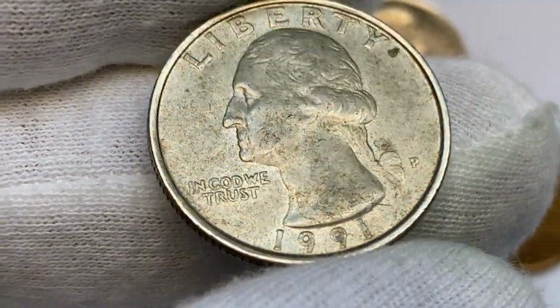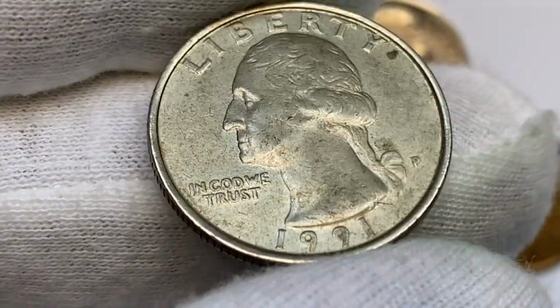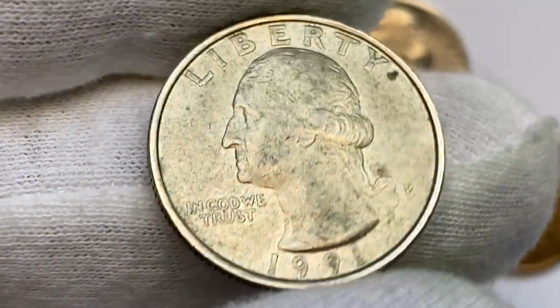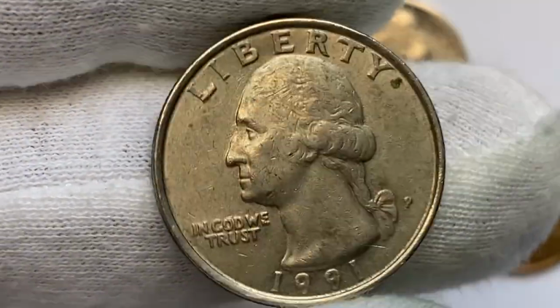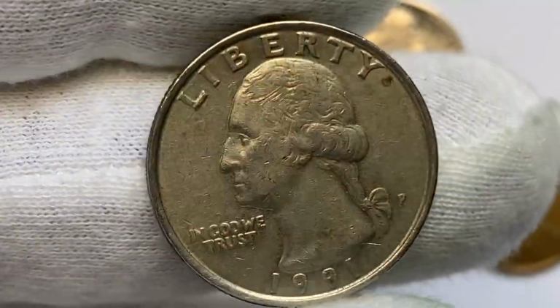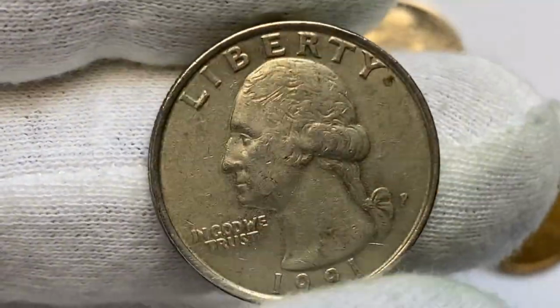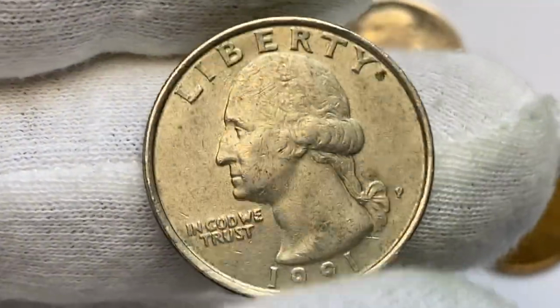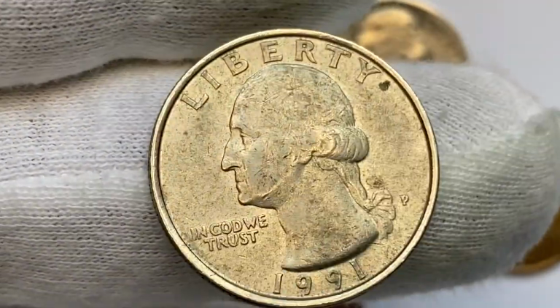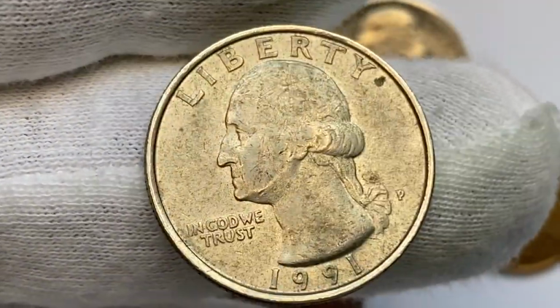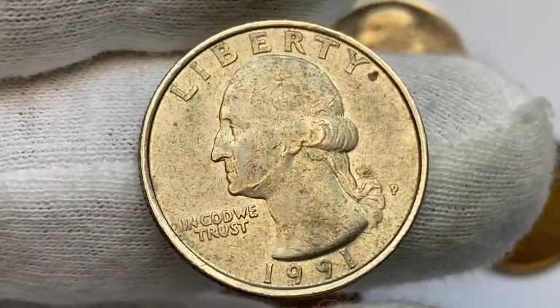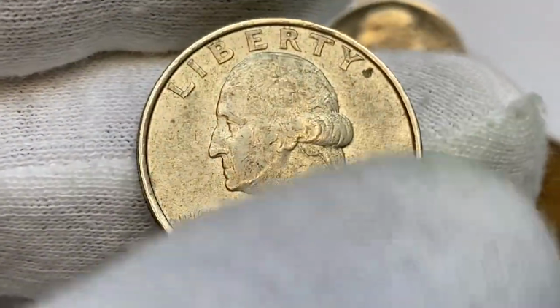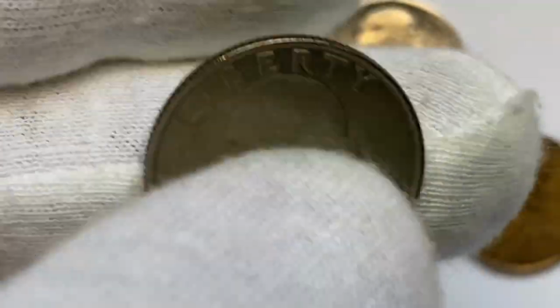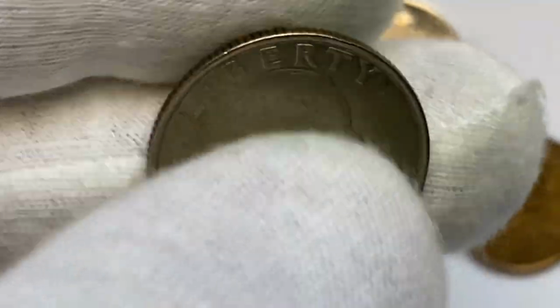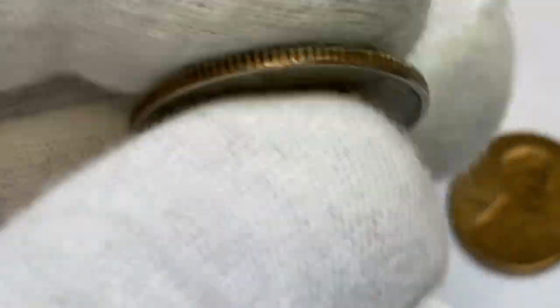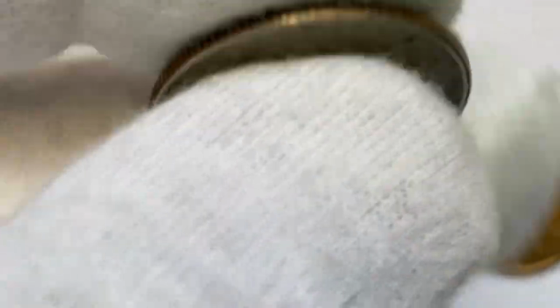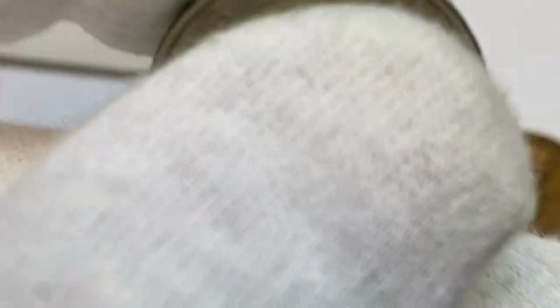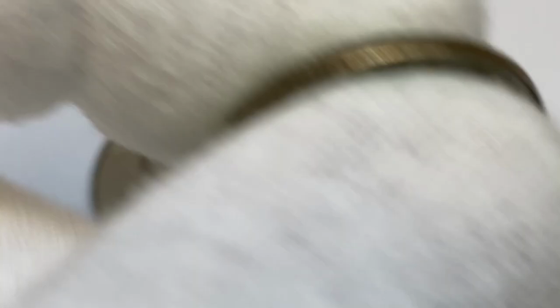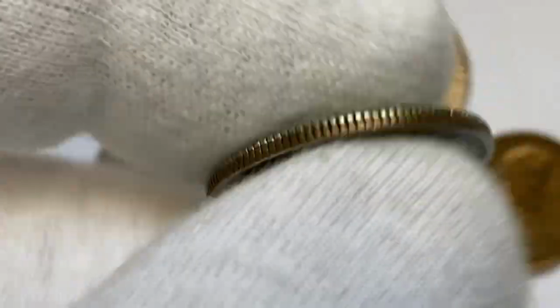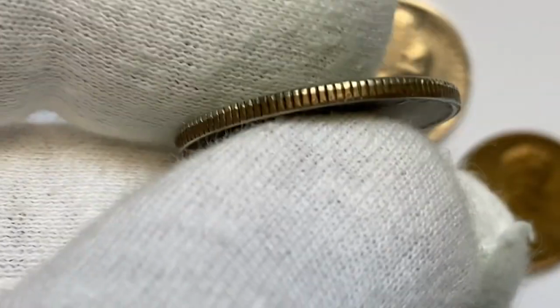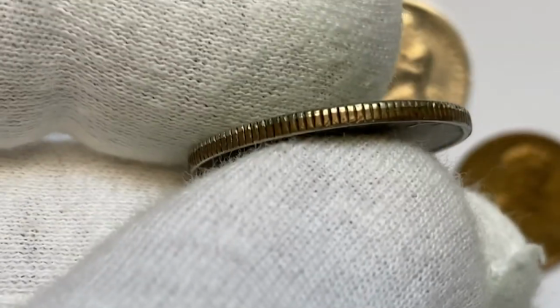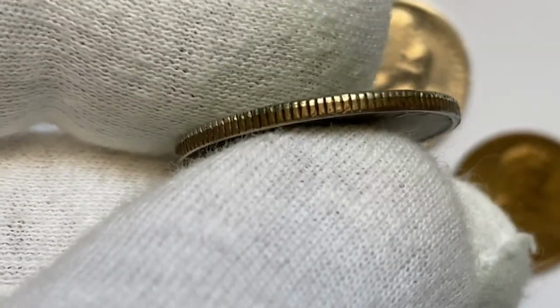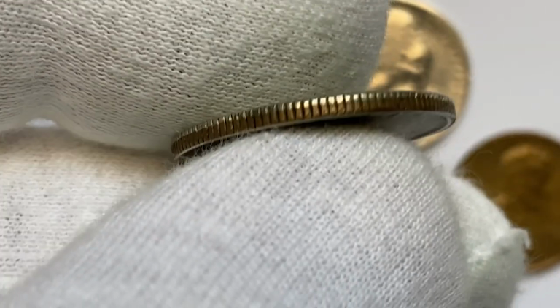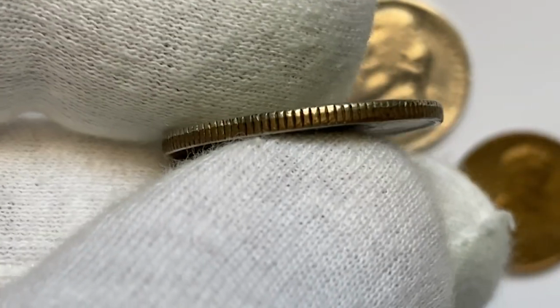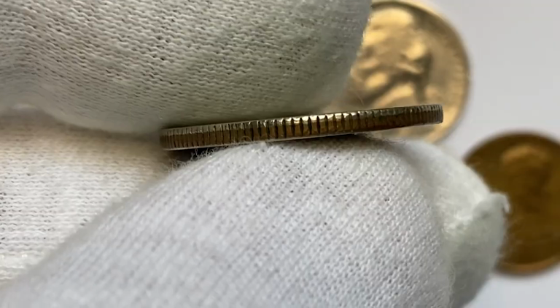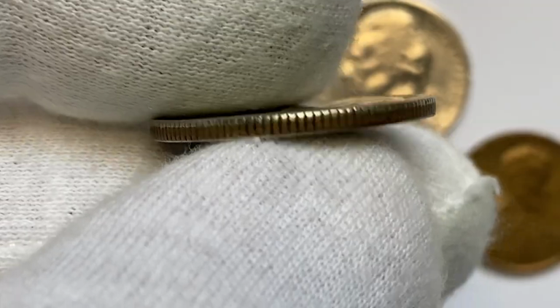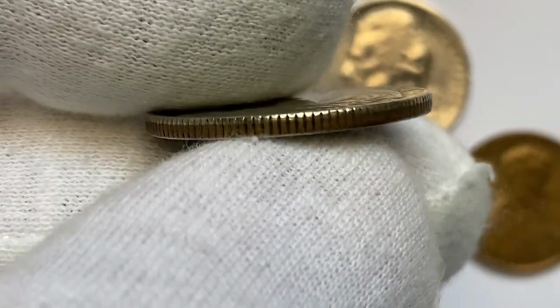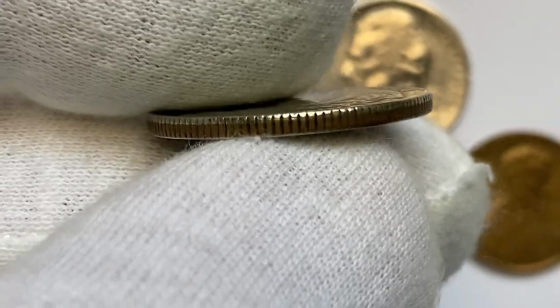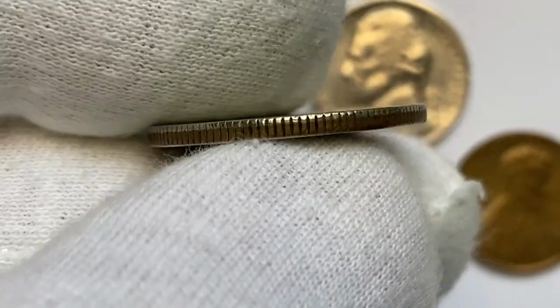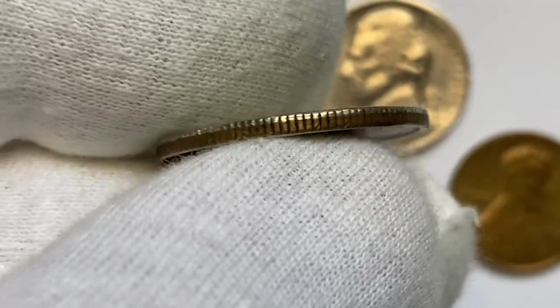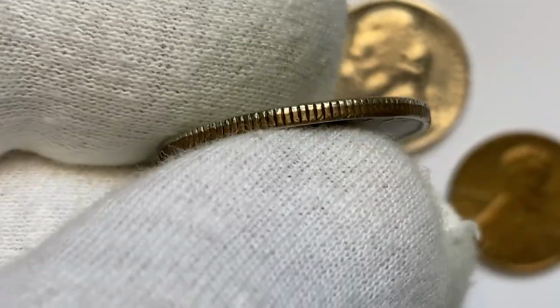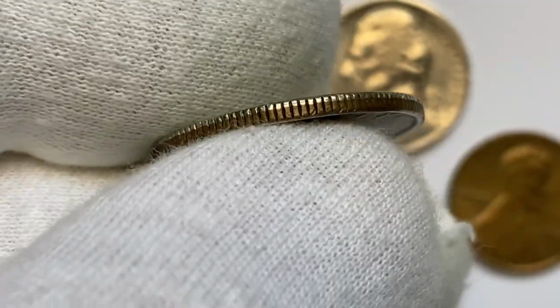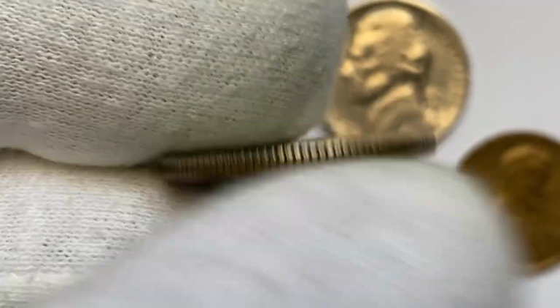The small mint mark P near the ponytail denotes the Philadelphia Mint, the facility where this coin was struck.